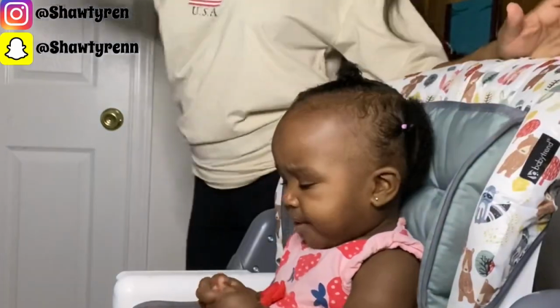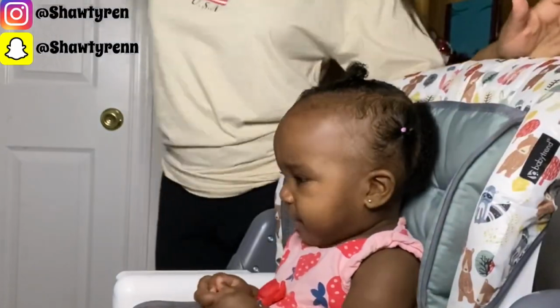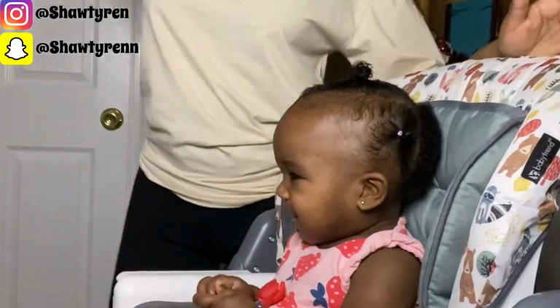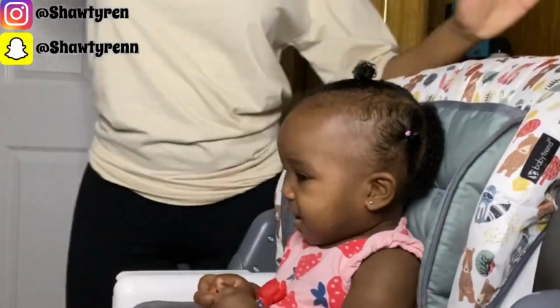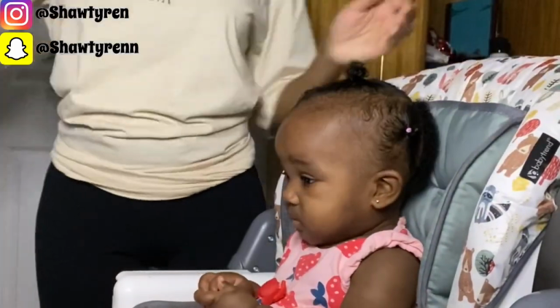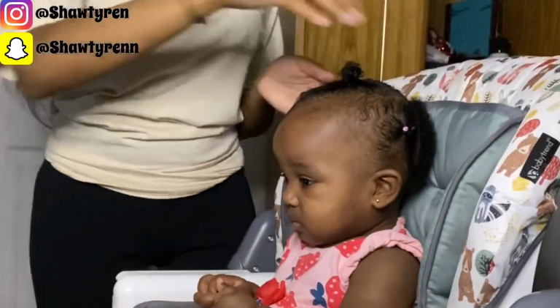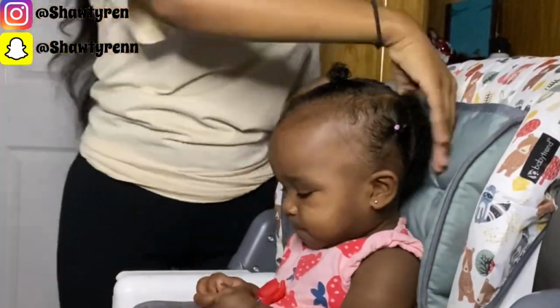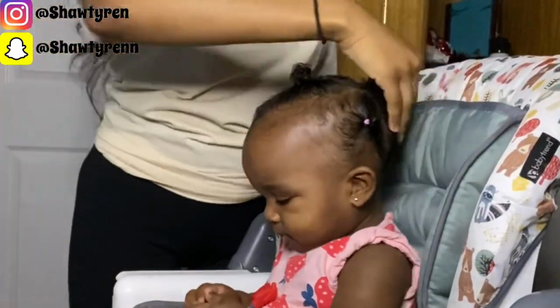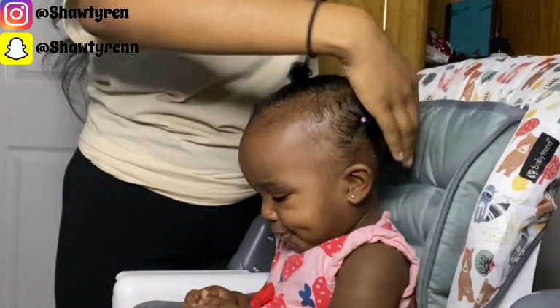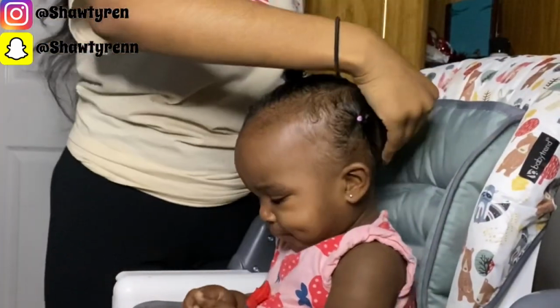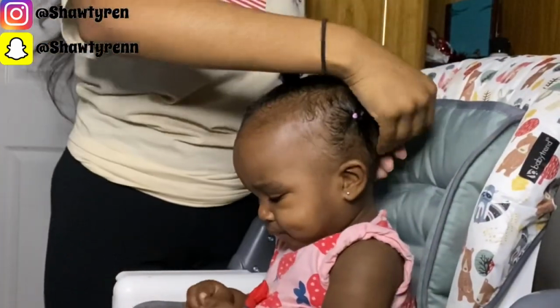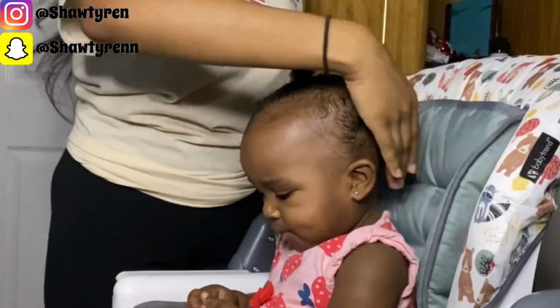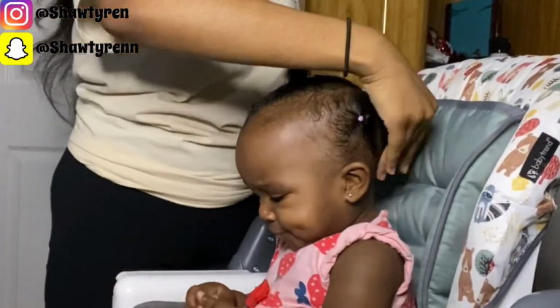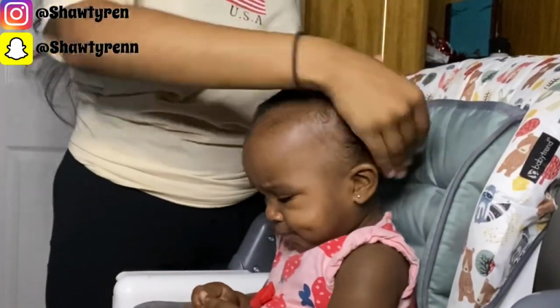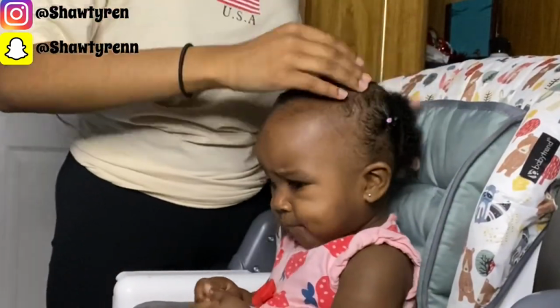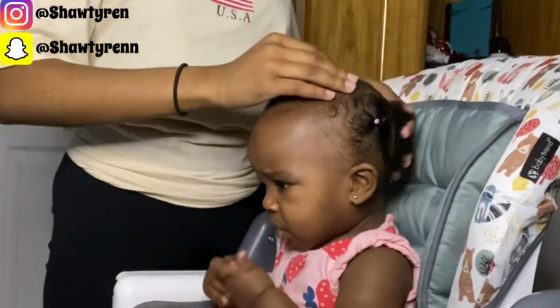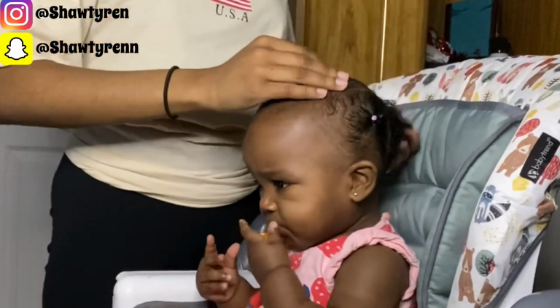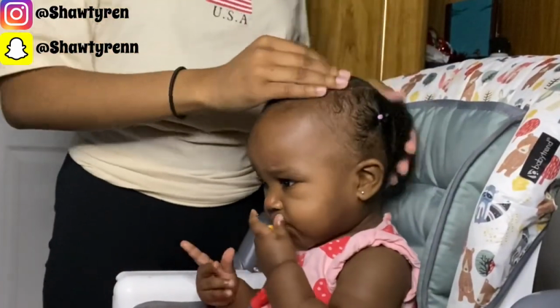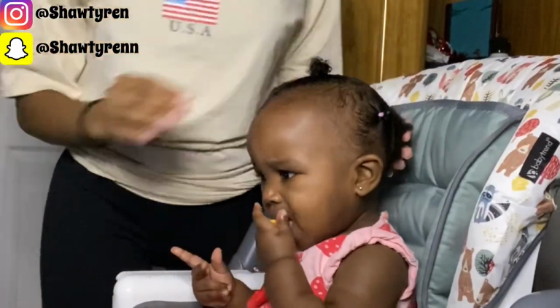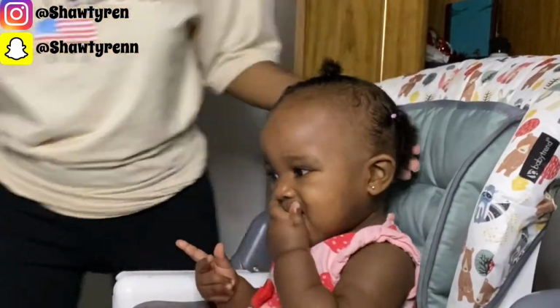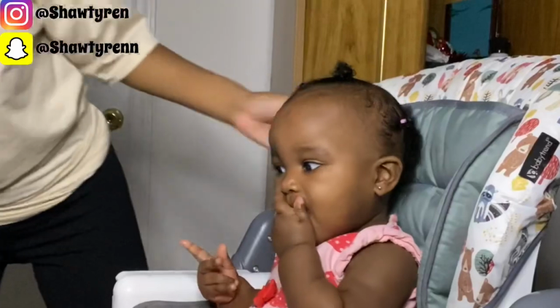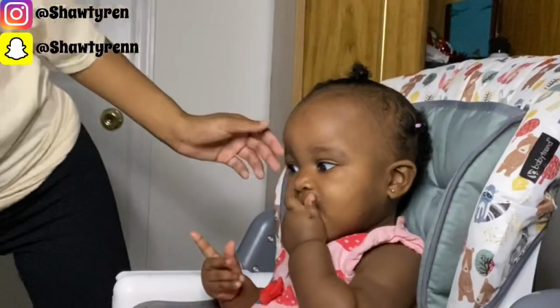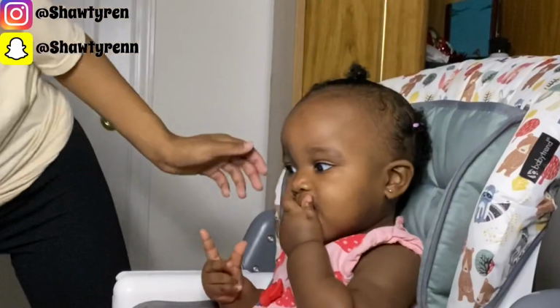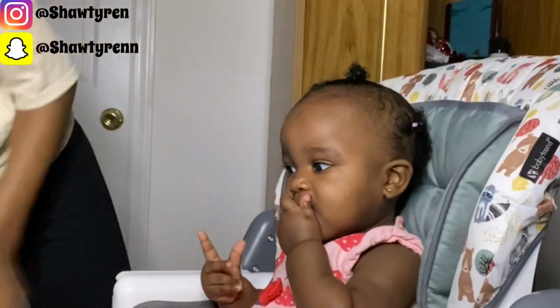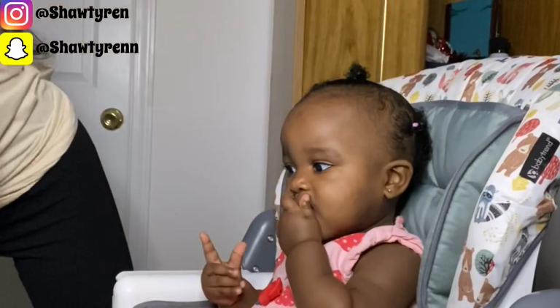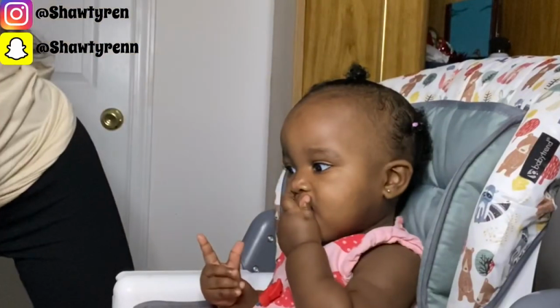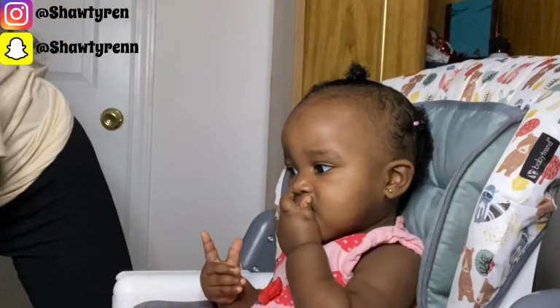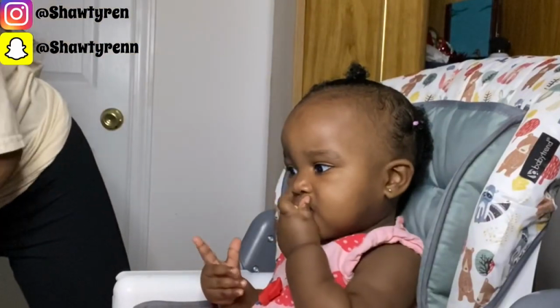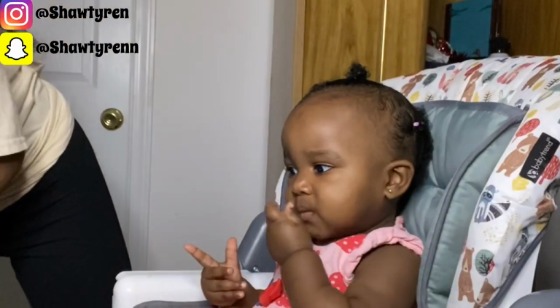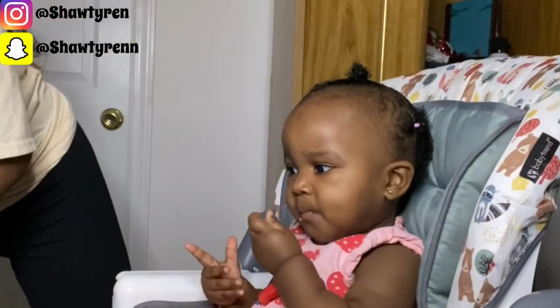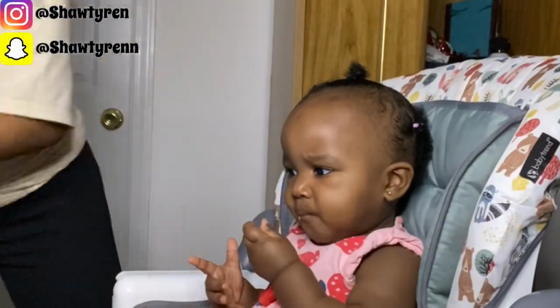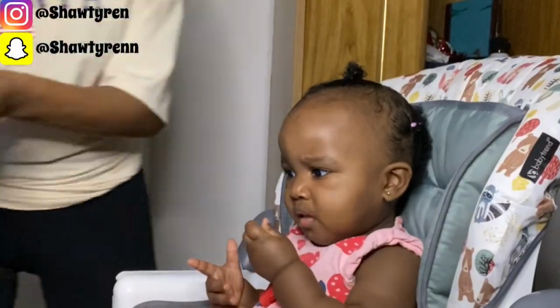After sectioning off this side of her head, I'm now just going to take a couple hair ties and section off the back of her hair.